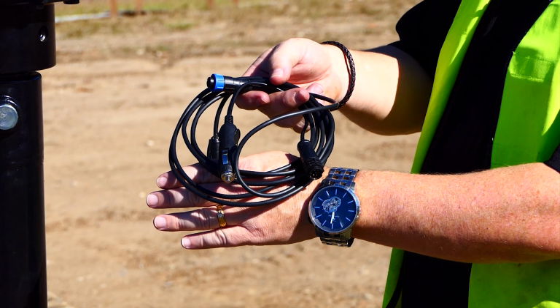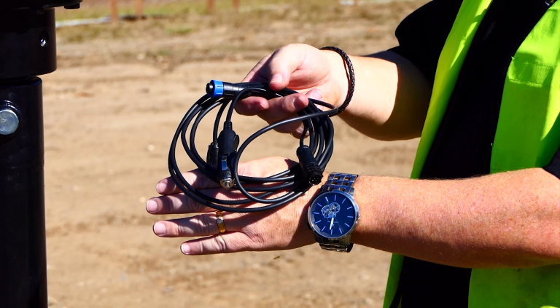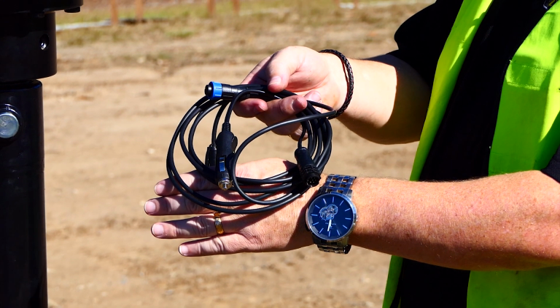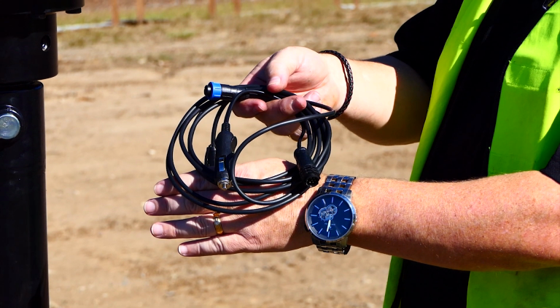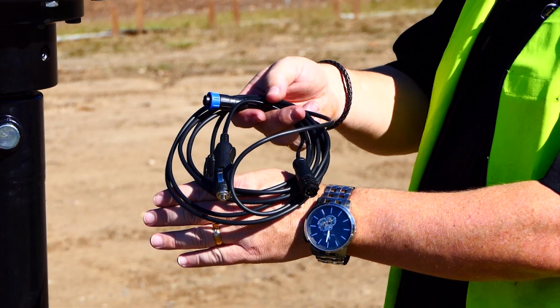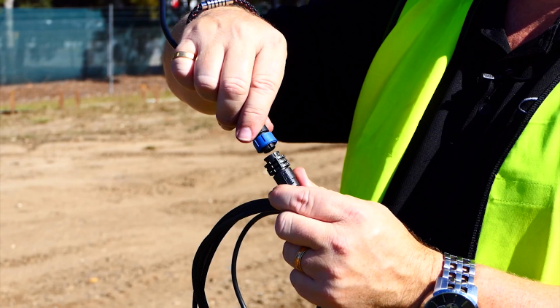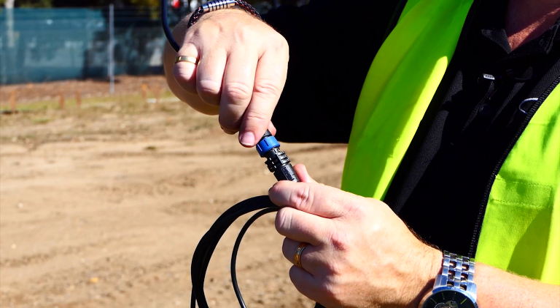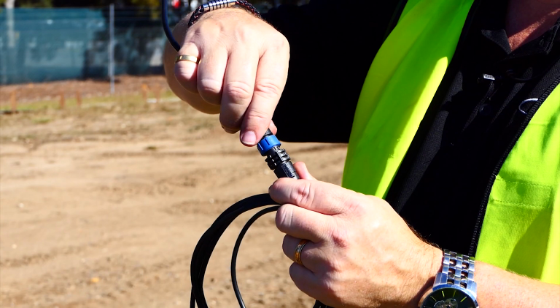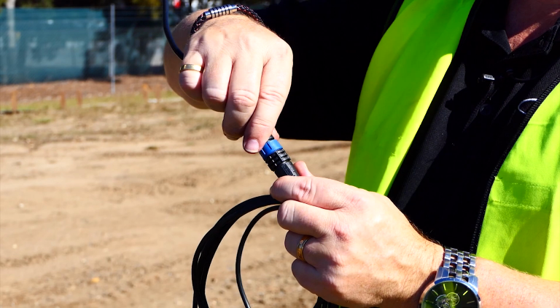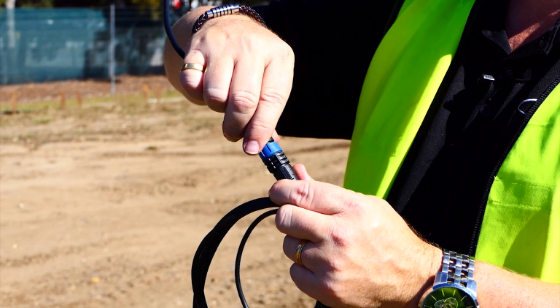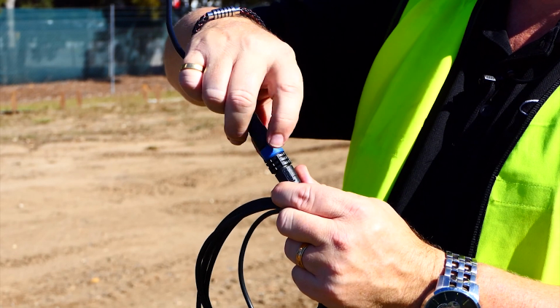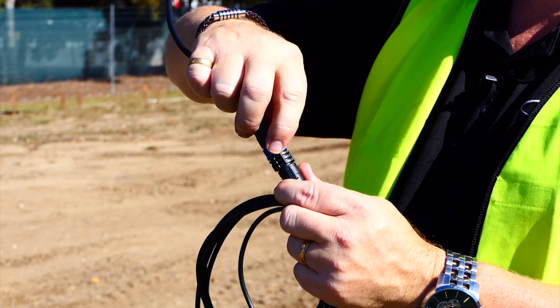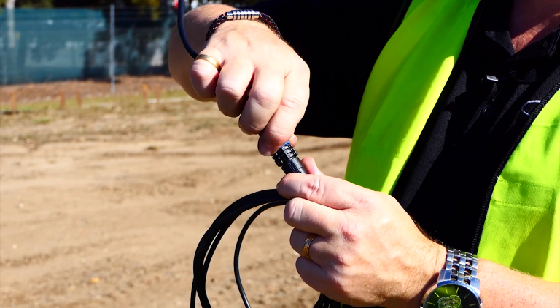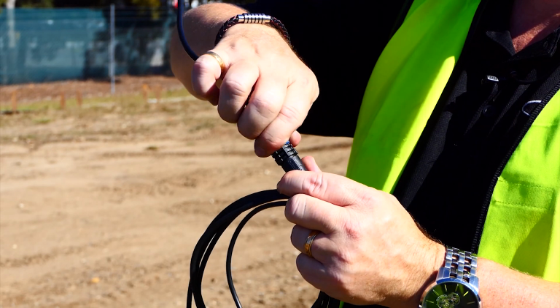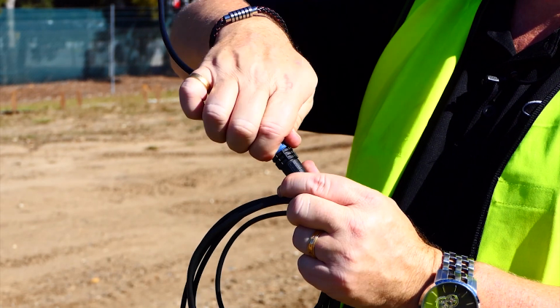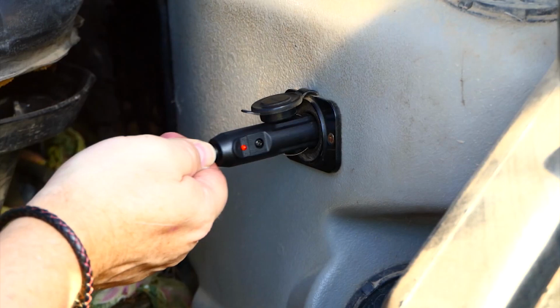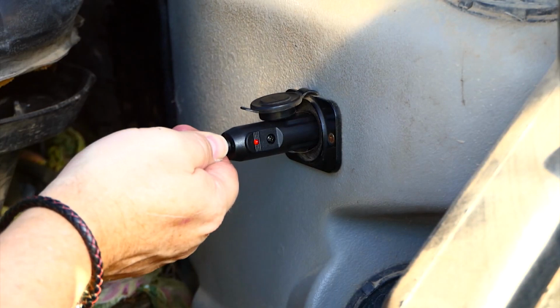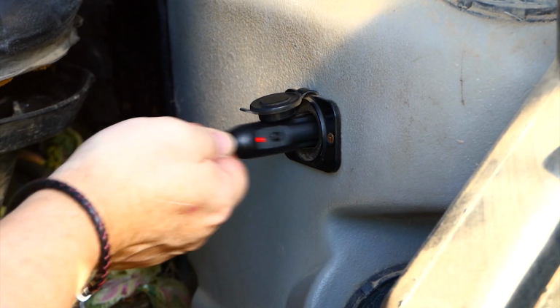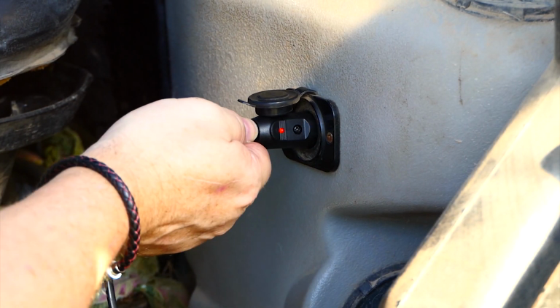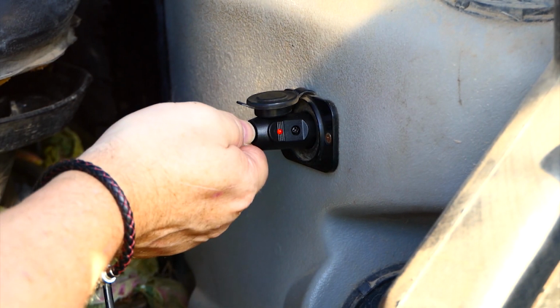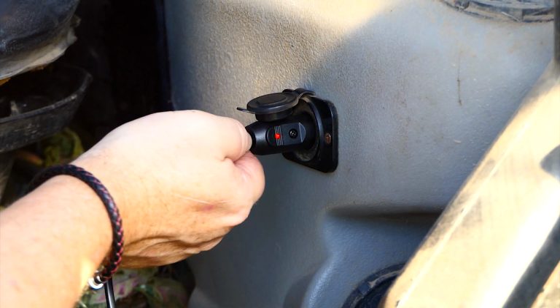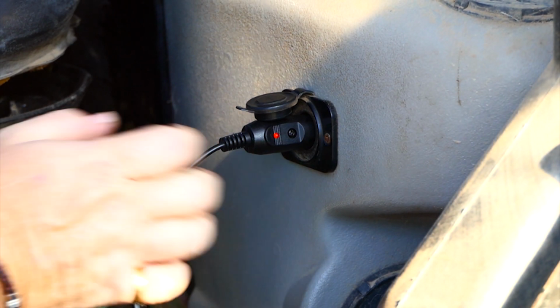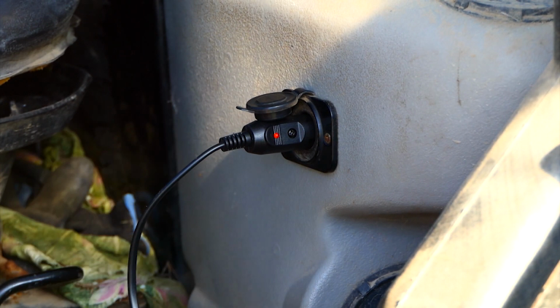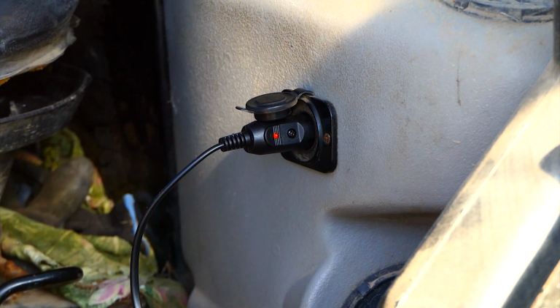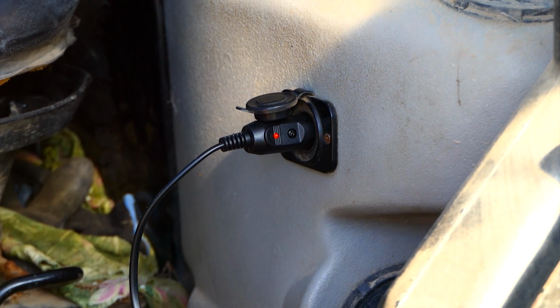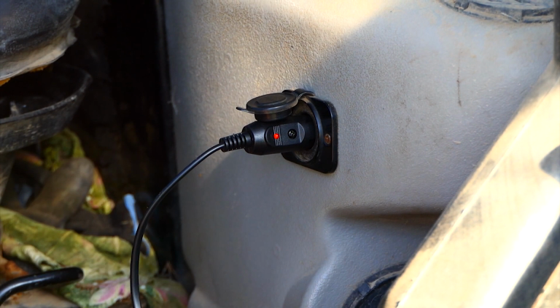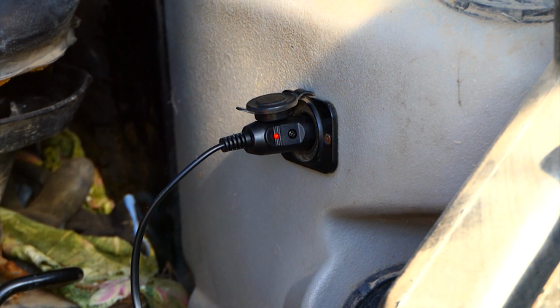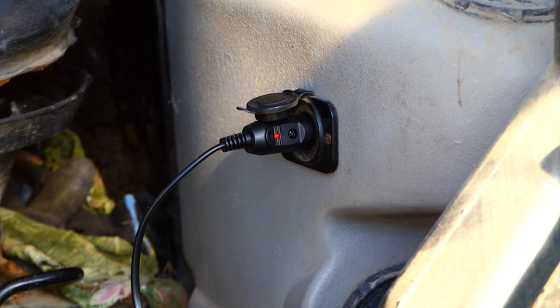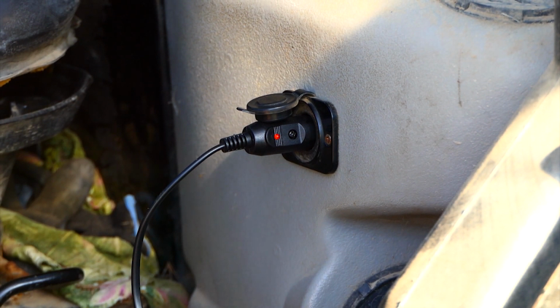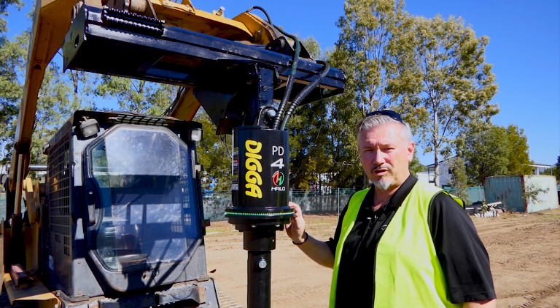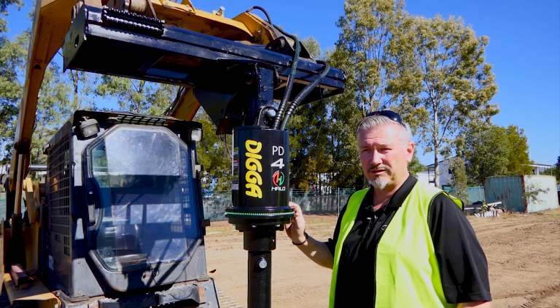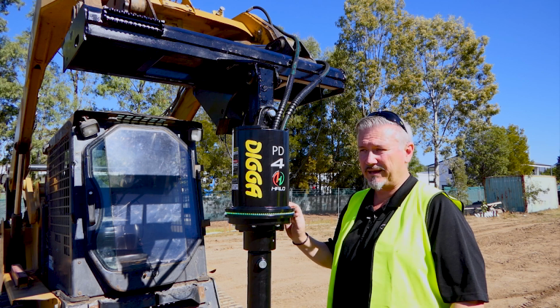The basic system comes with a 3 metre cable that goes back to your cab and plugs into your cigarette lighter — it will work all day.